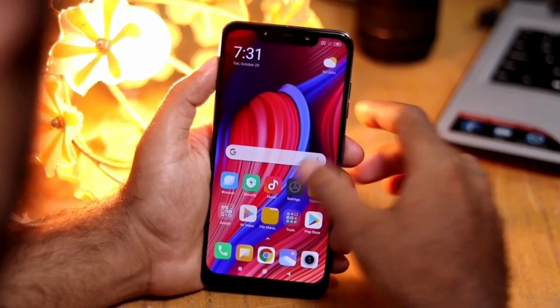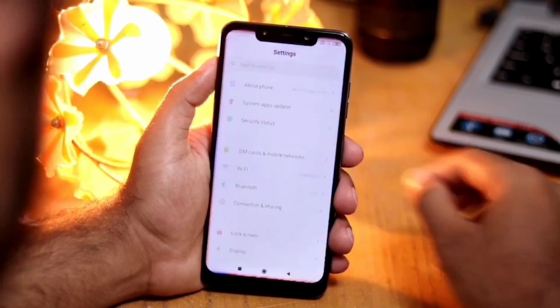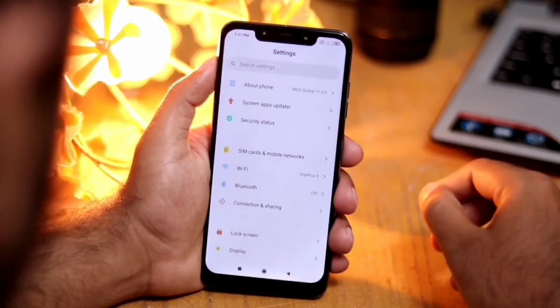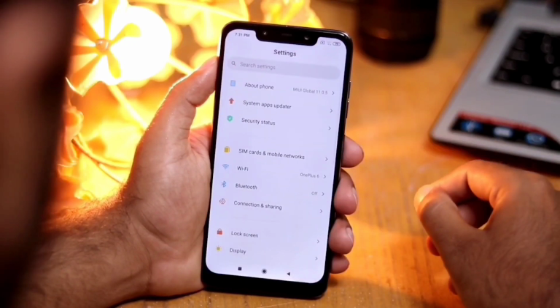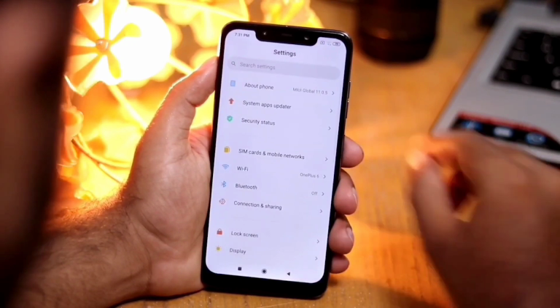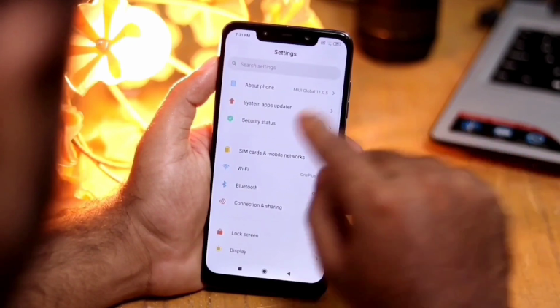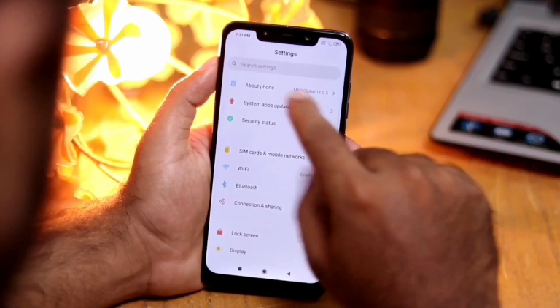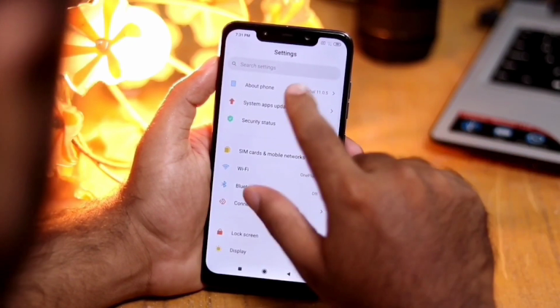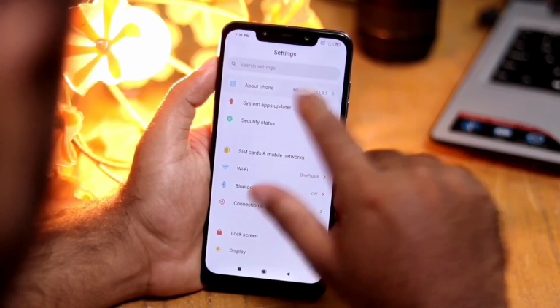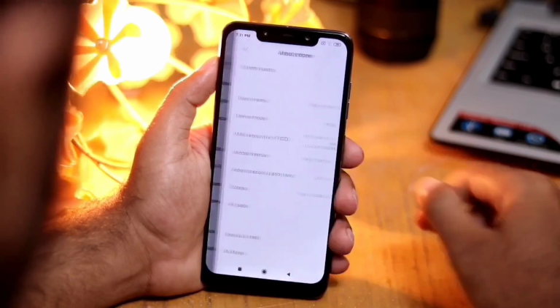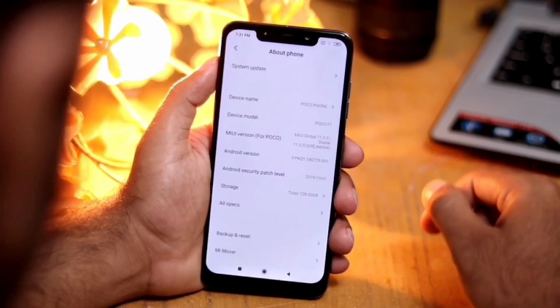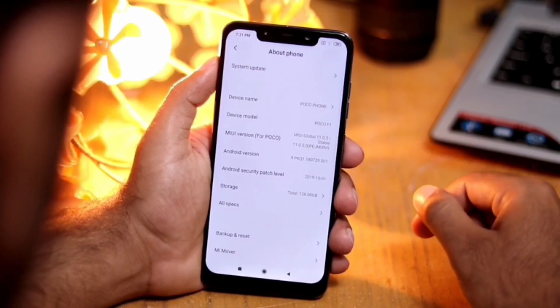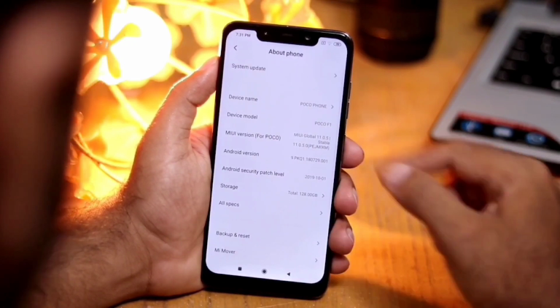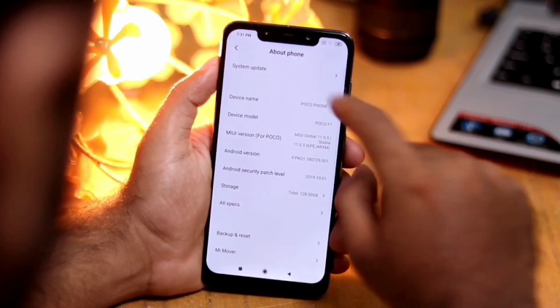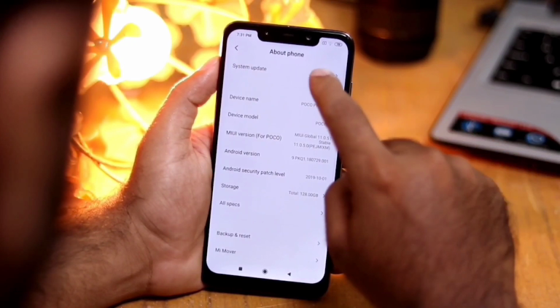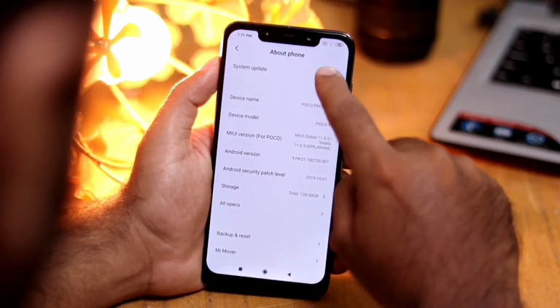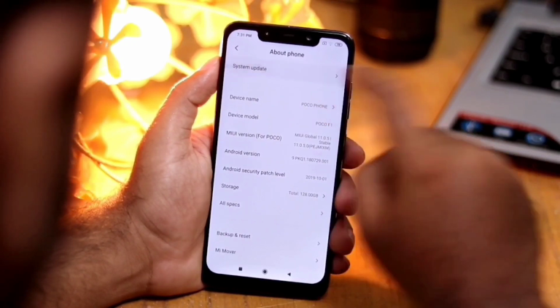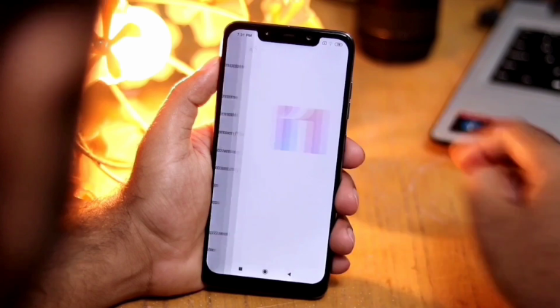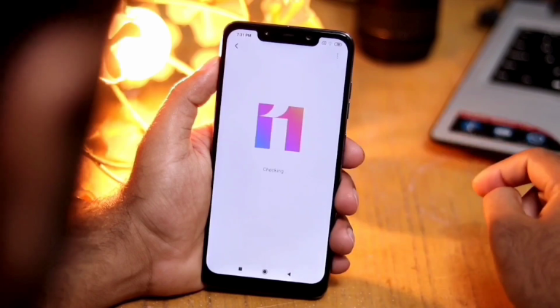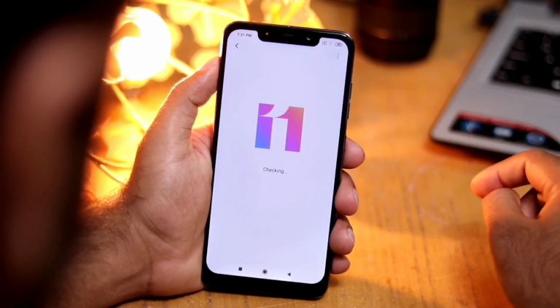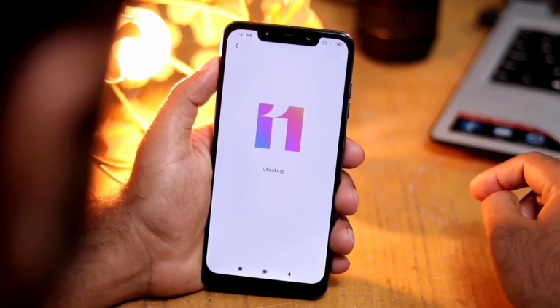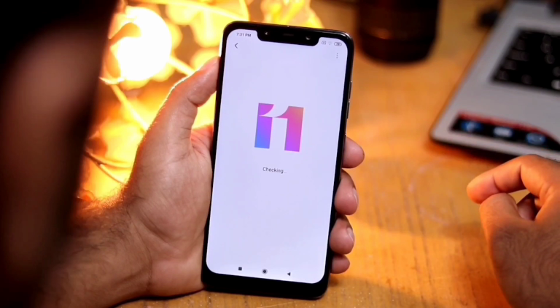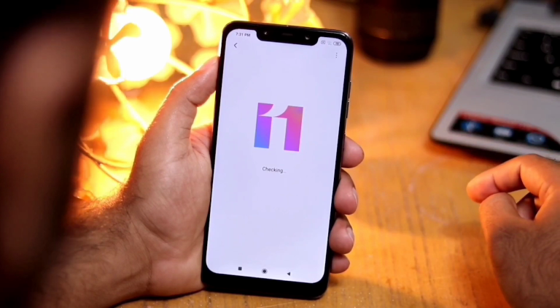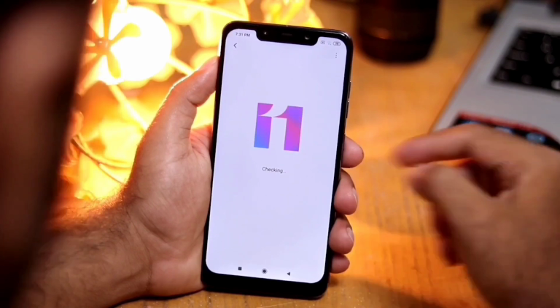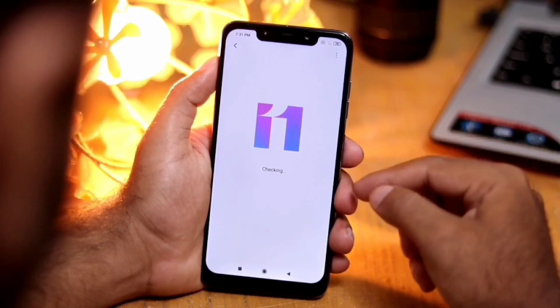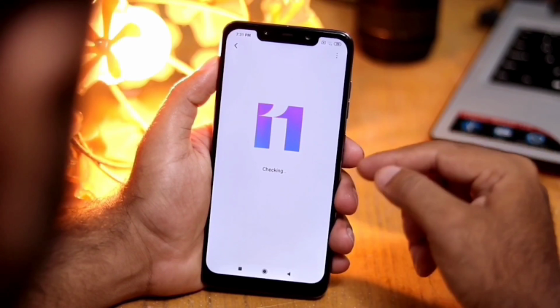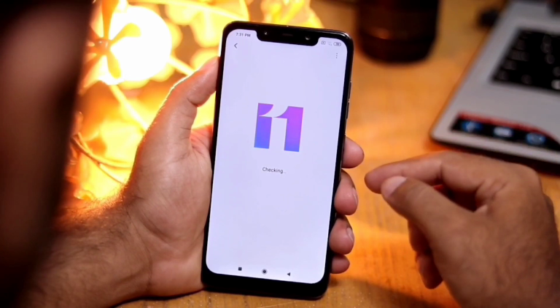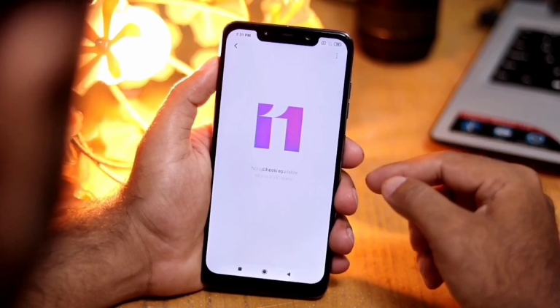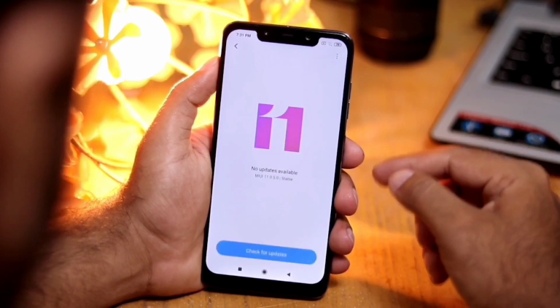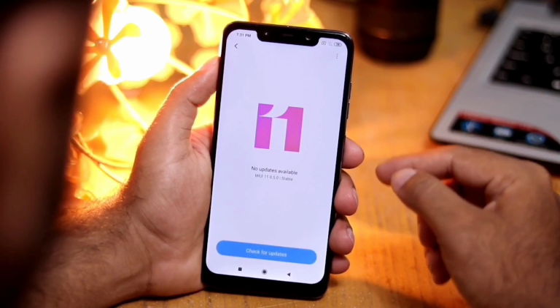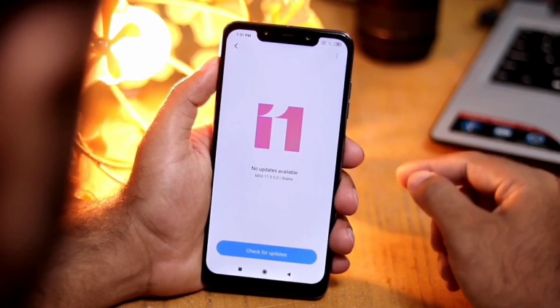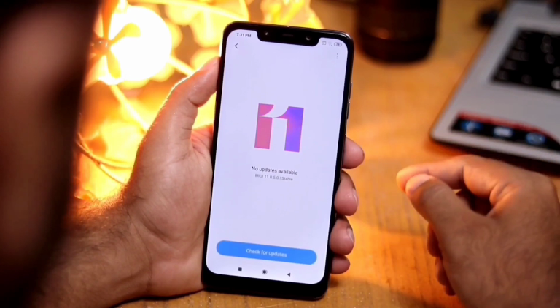MIUI 10 has done a very great job when it comes to features. Let's check out what all more we have in MIUI 11.